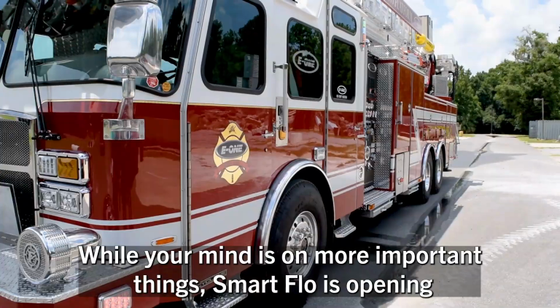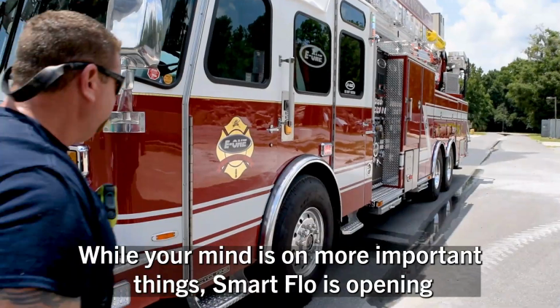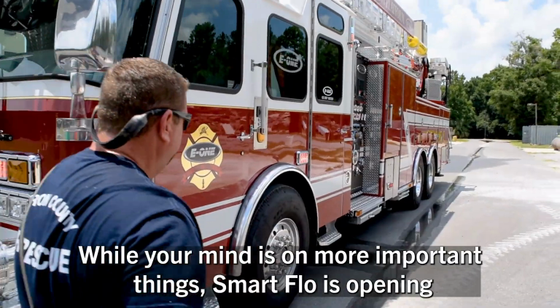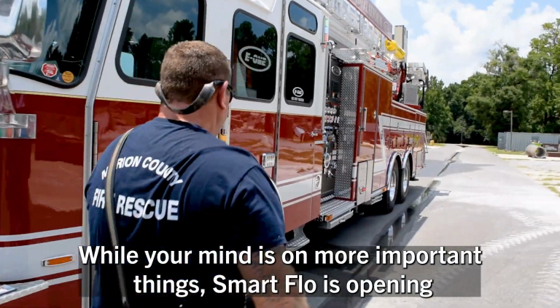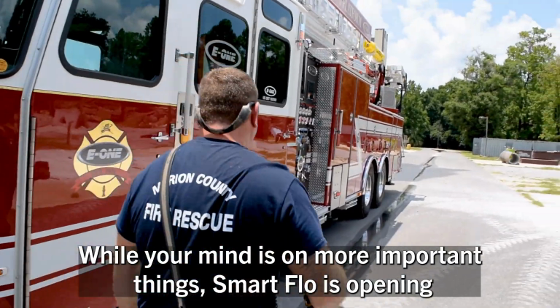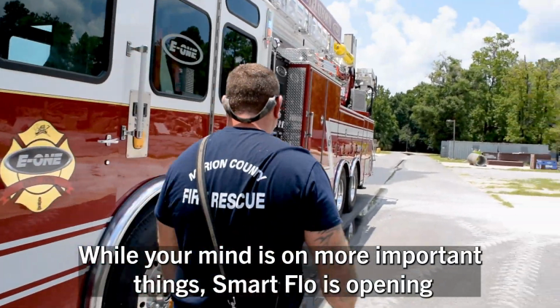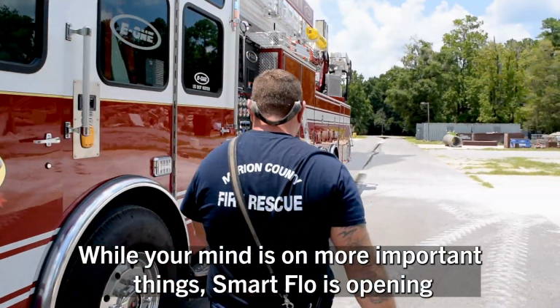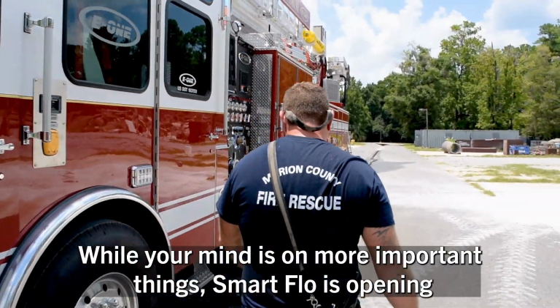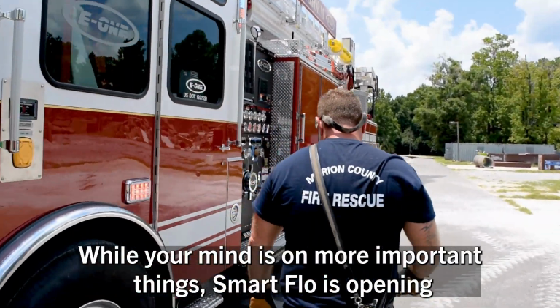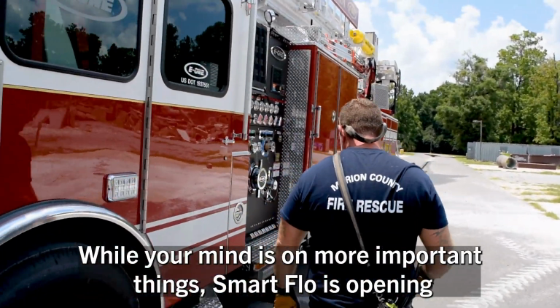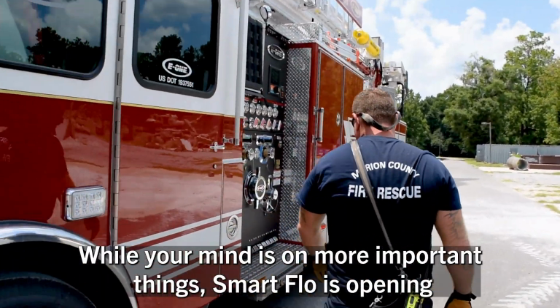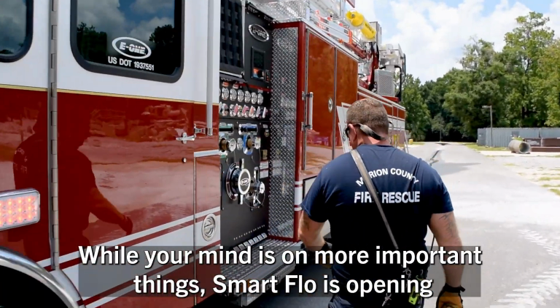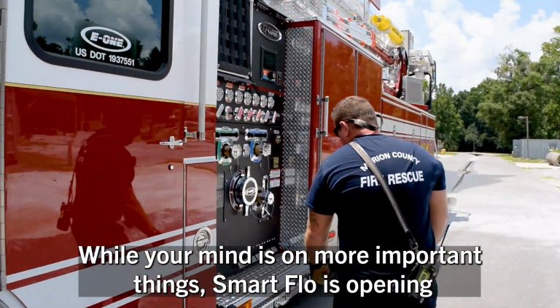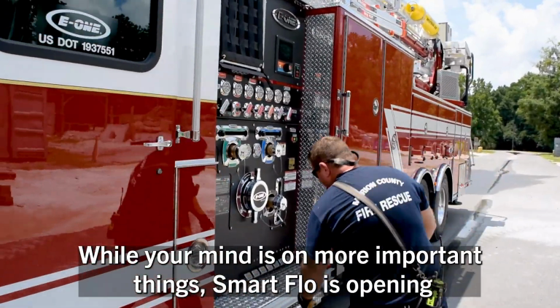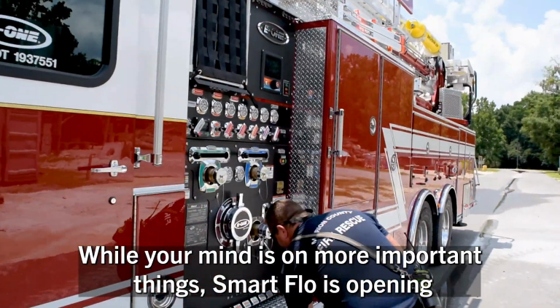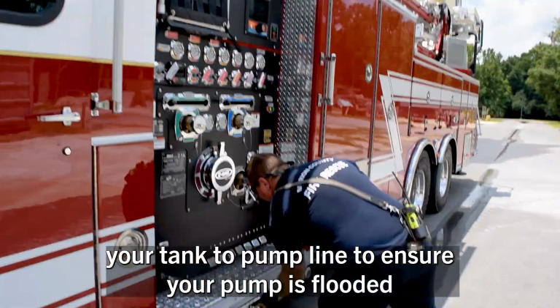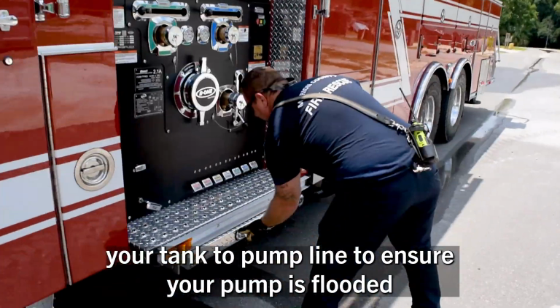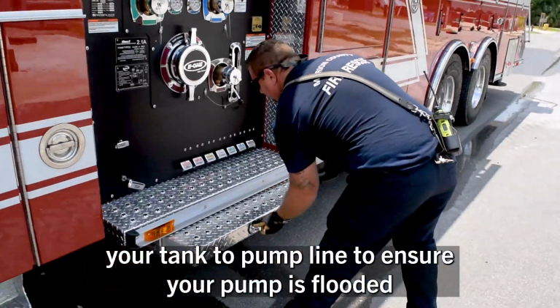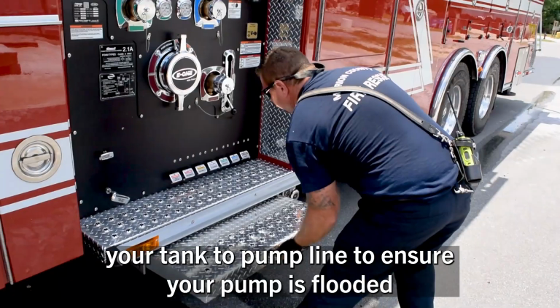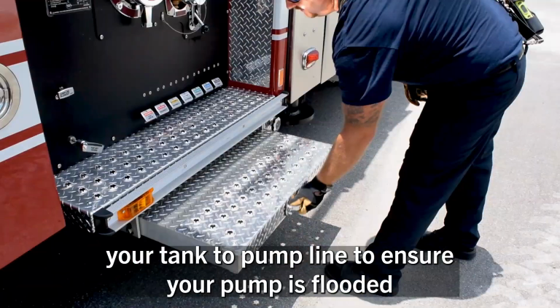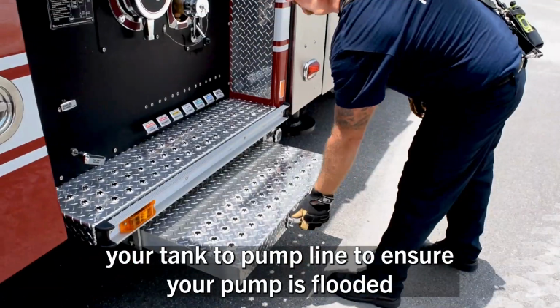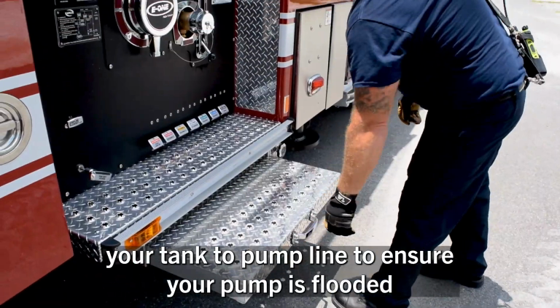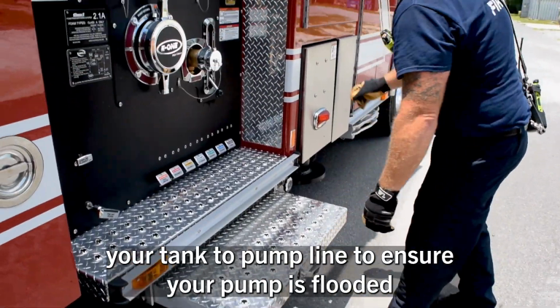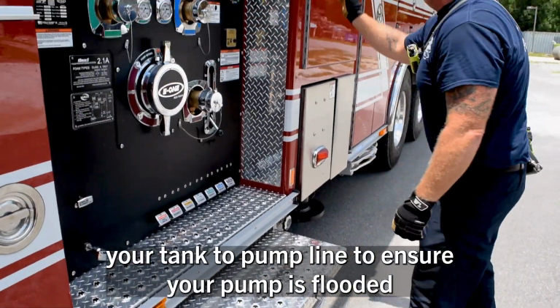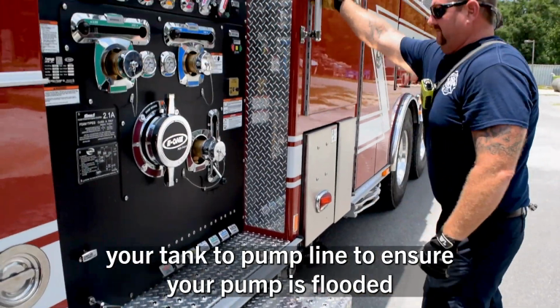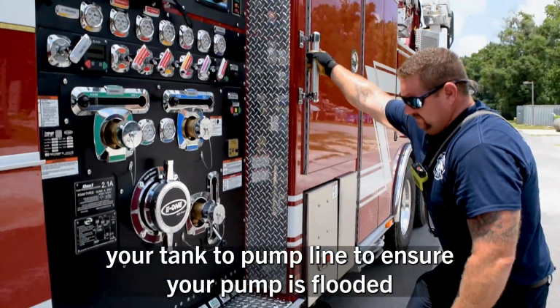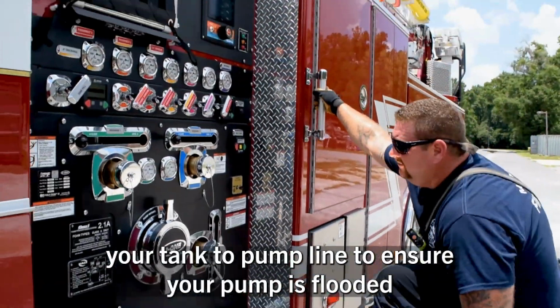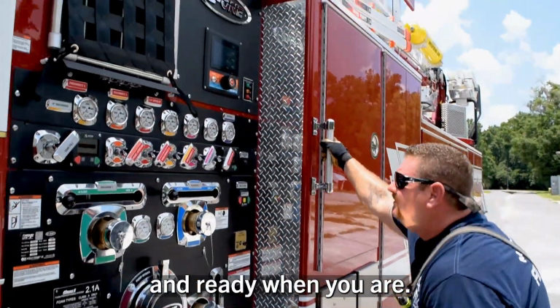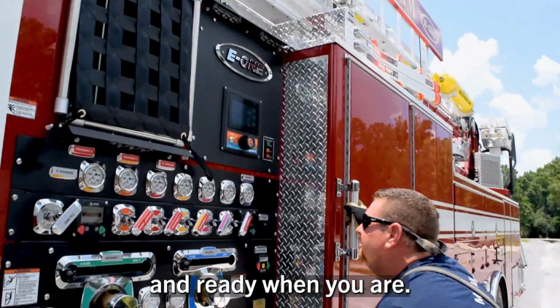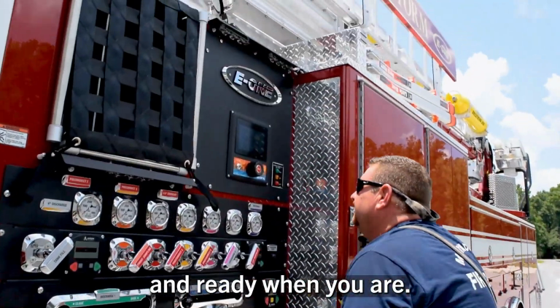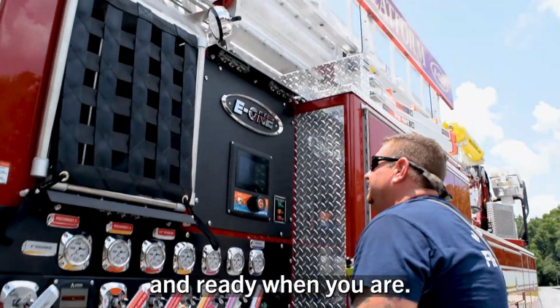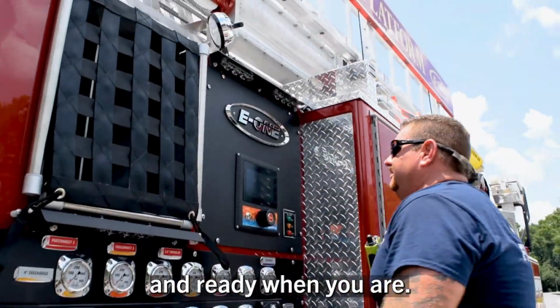While your mind is on more important things, SmartFlow is opening your tank-to-pump line to ensure your pump is flooded and ready when you are.